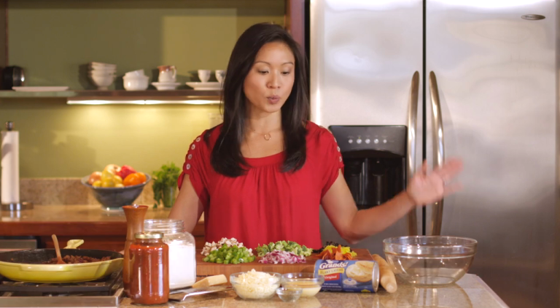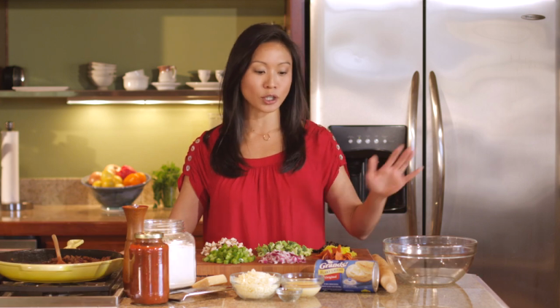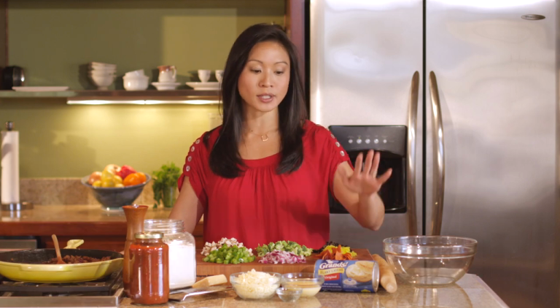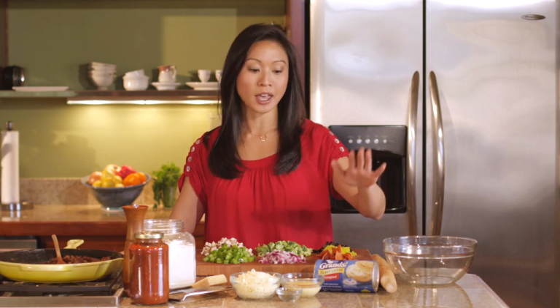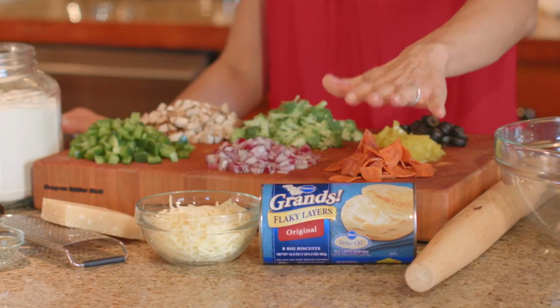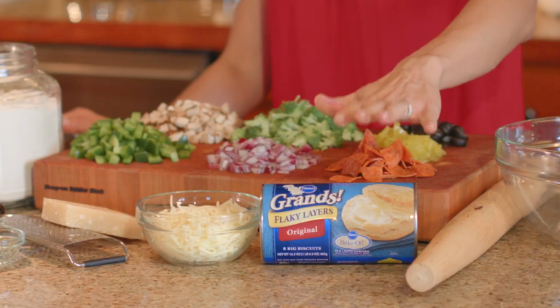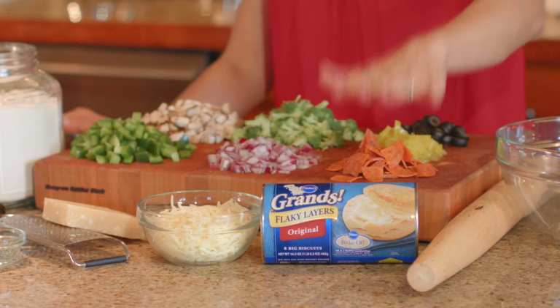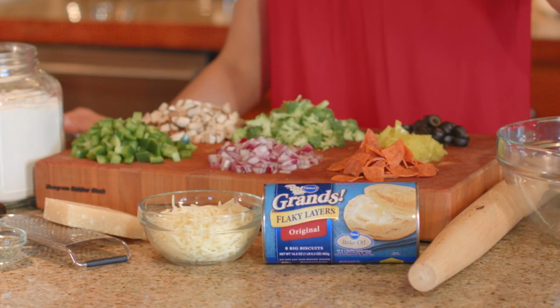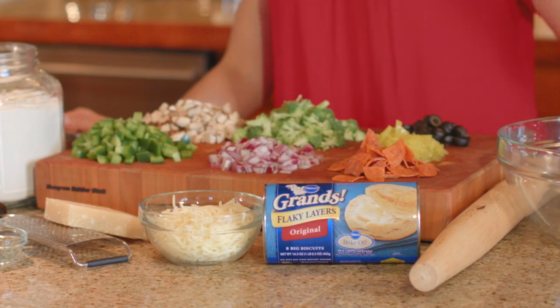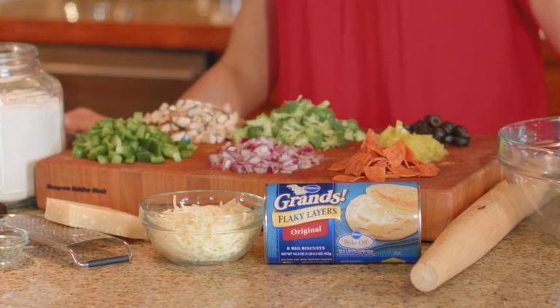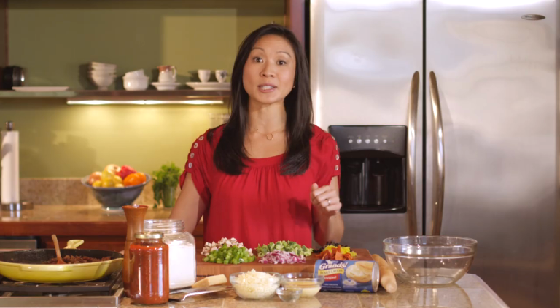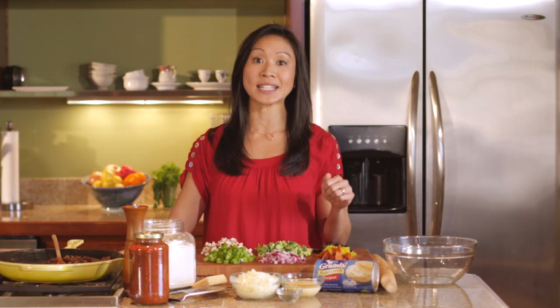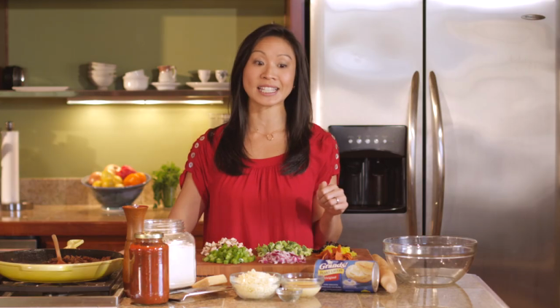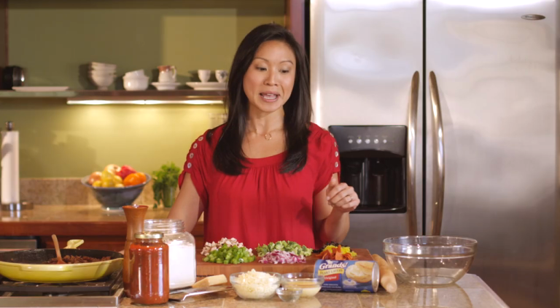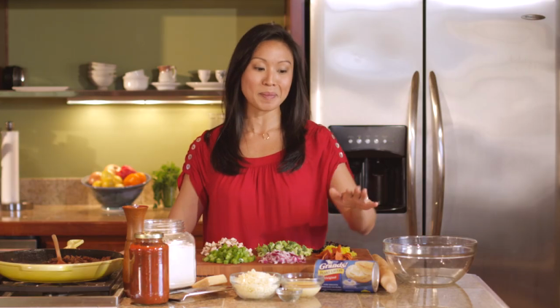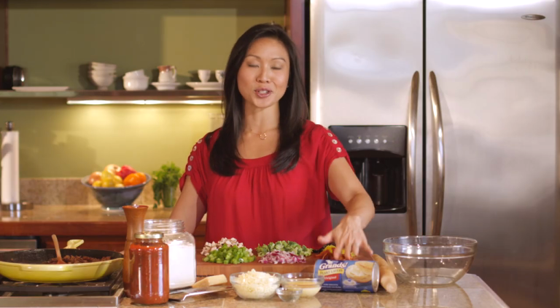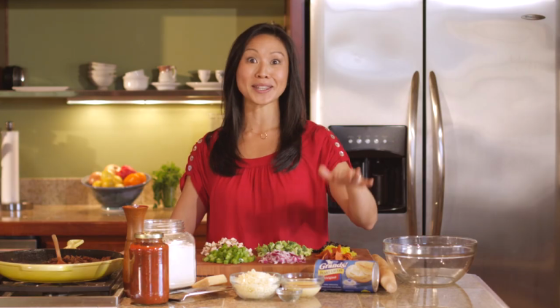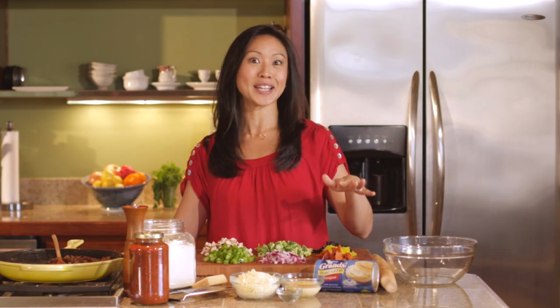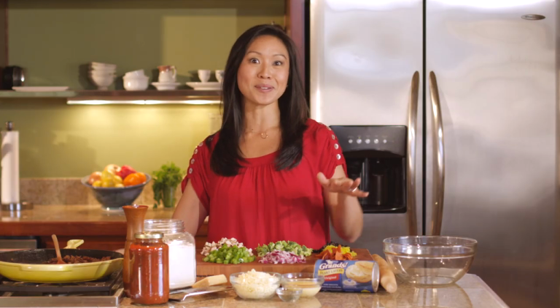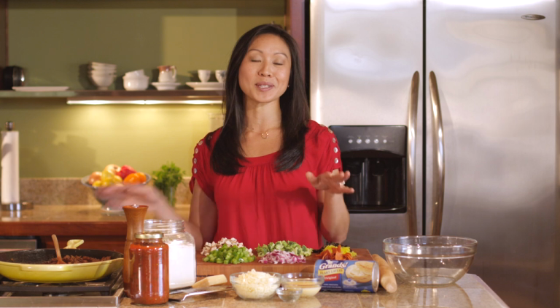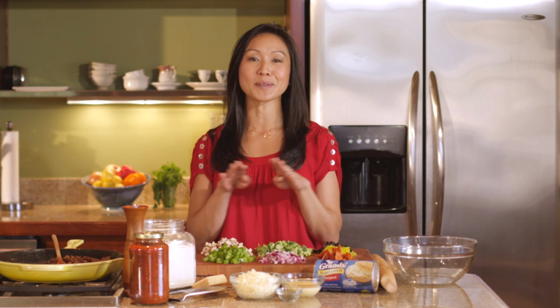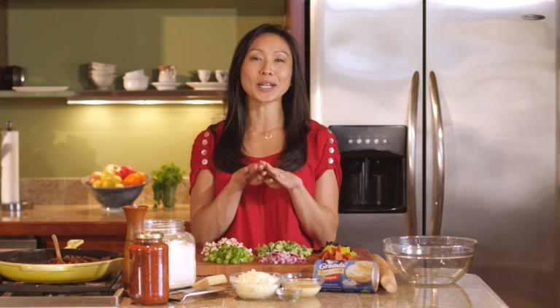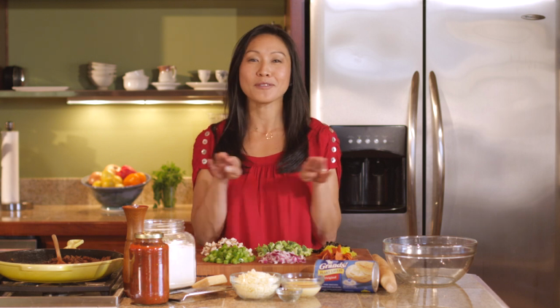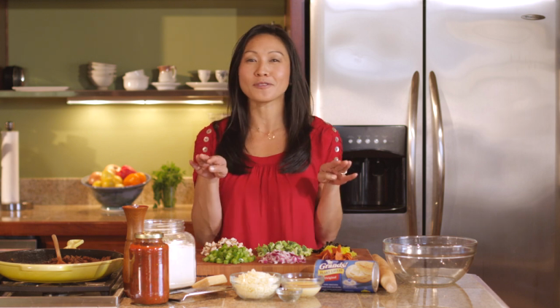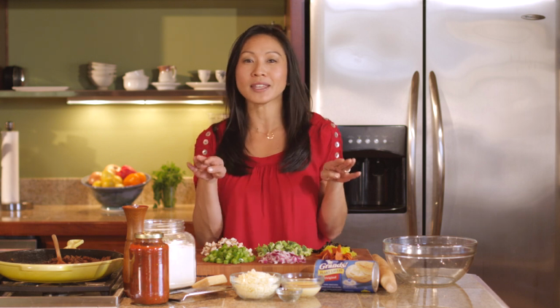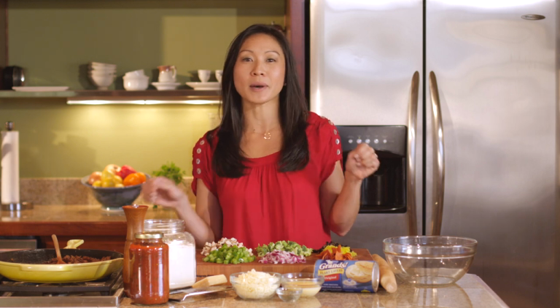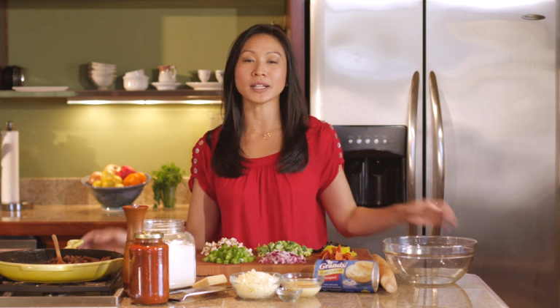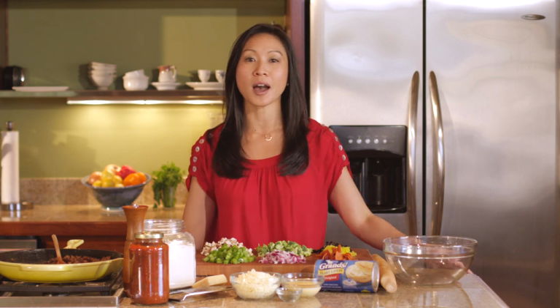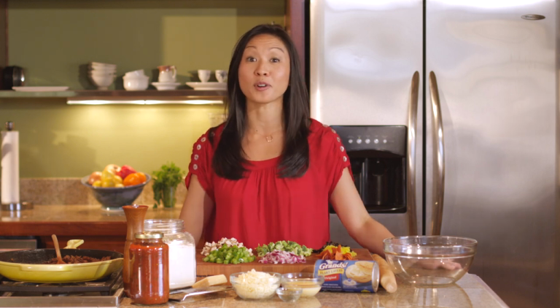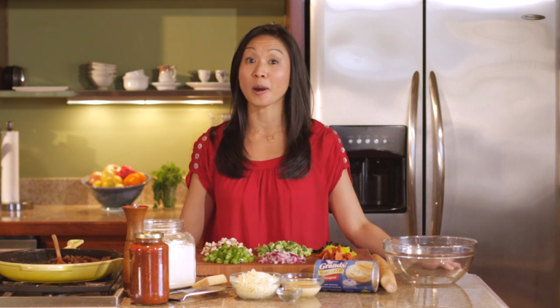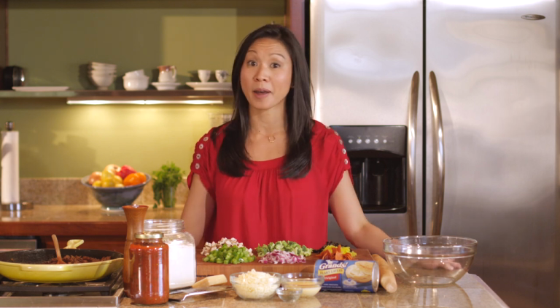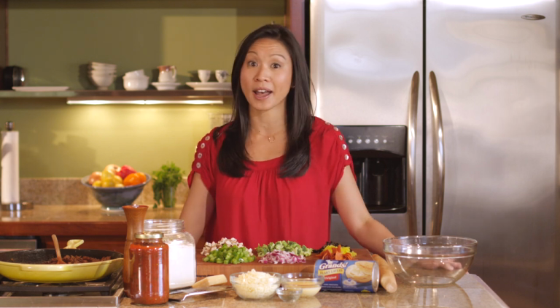We are using Pillsbury Original Grands biscuits, but make sure you get the flaky ones, because we want a good, flaky, buttery top for our pot pie.